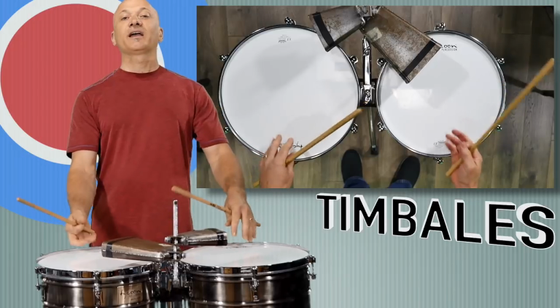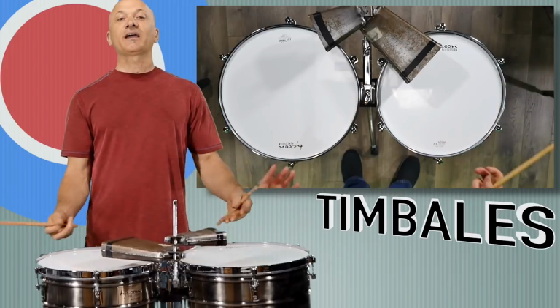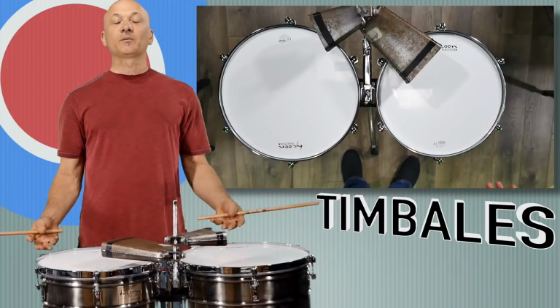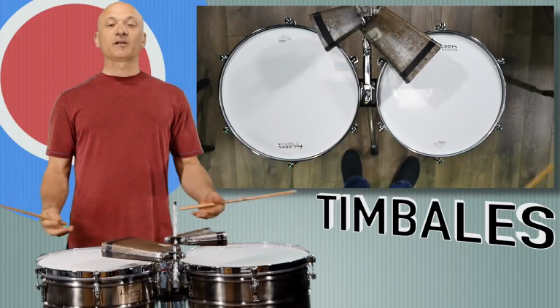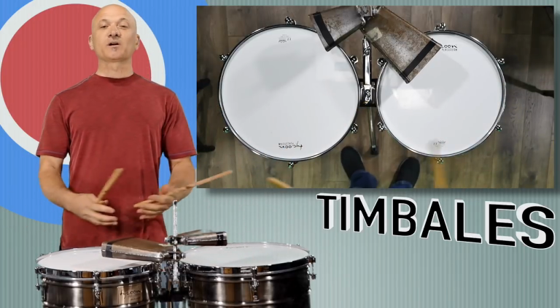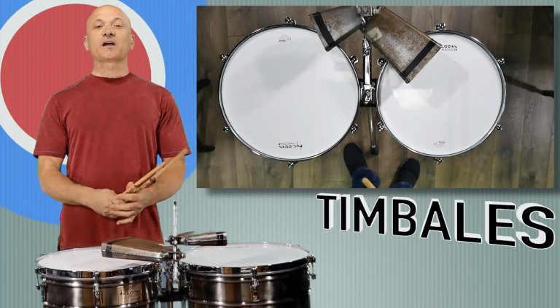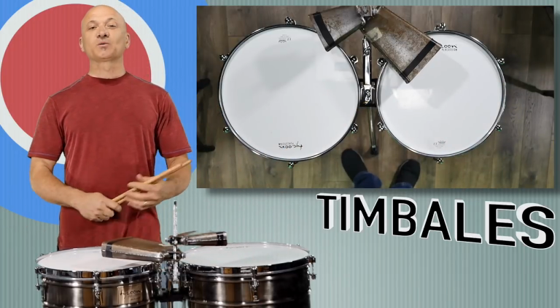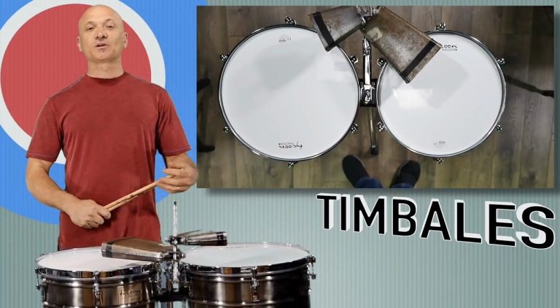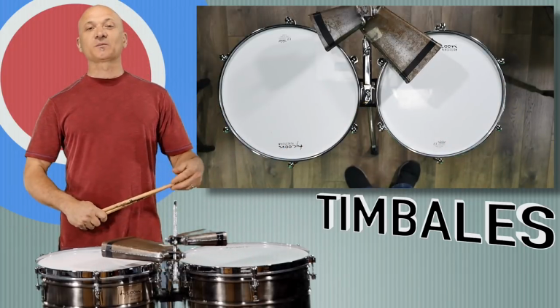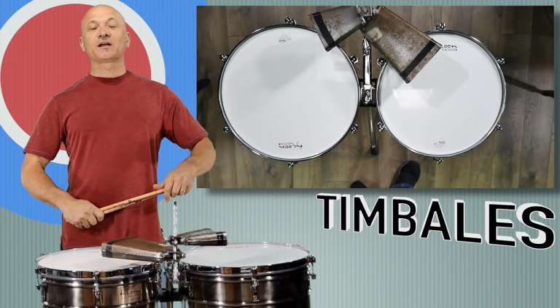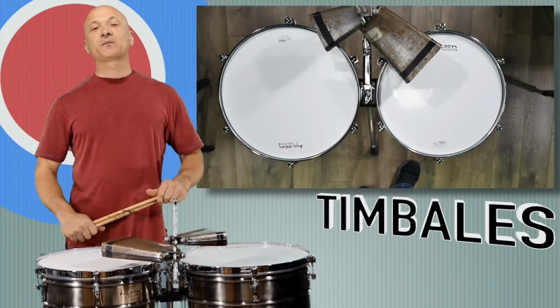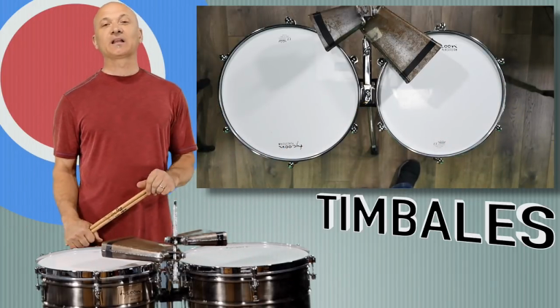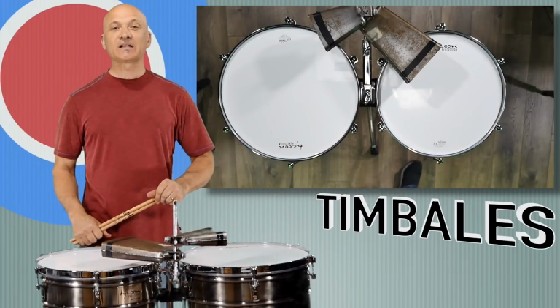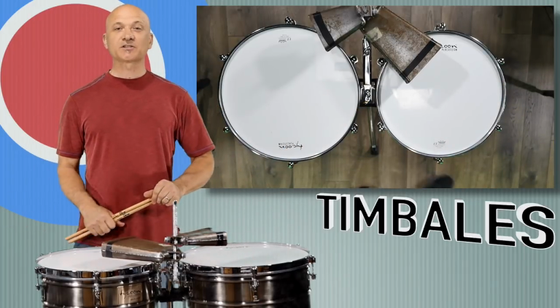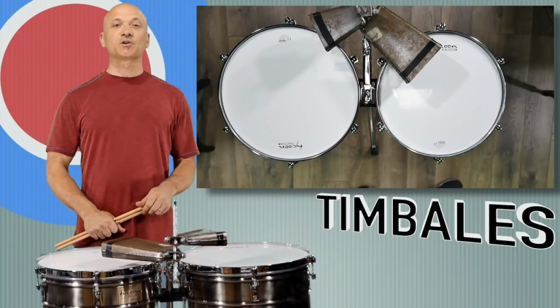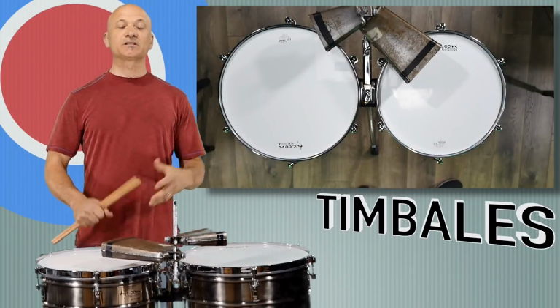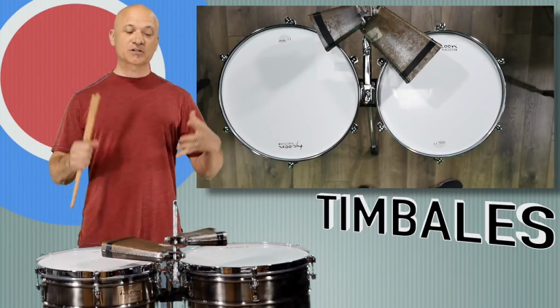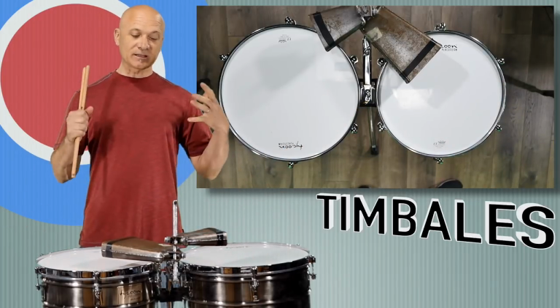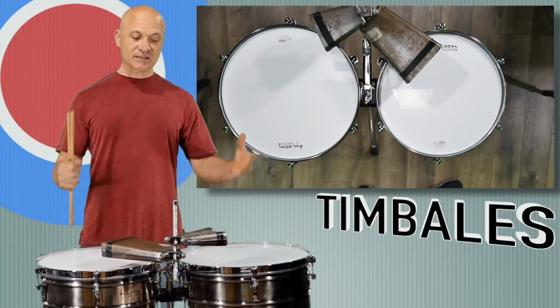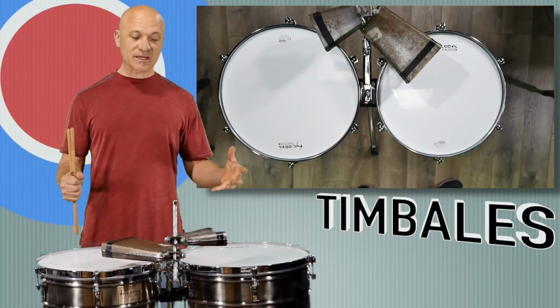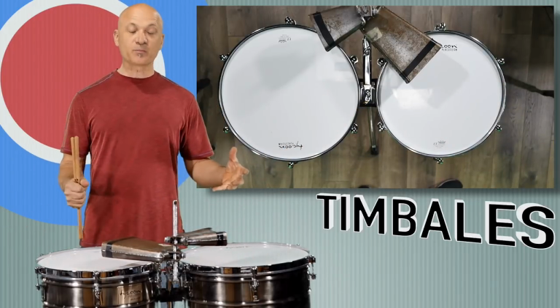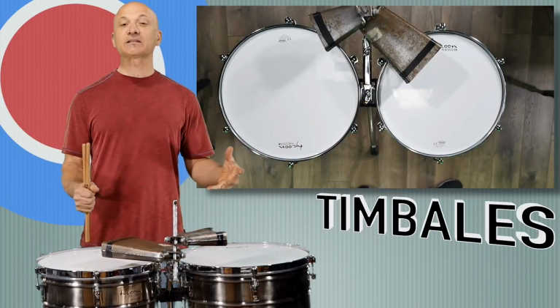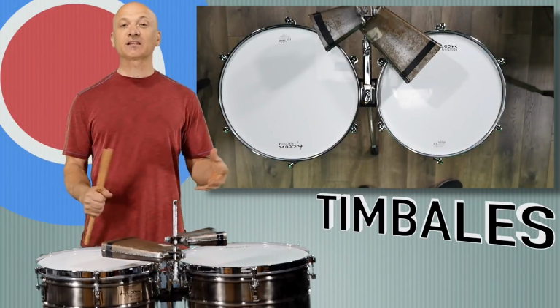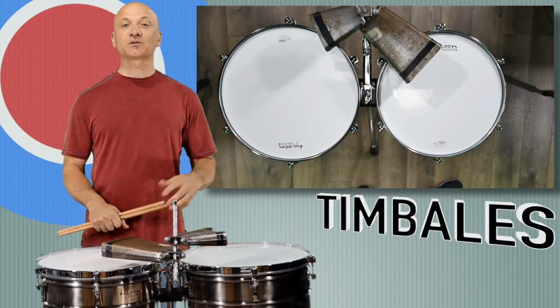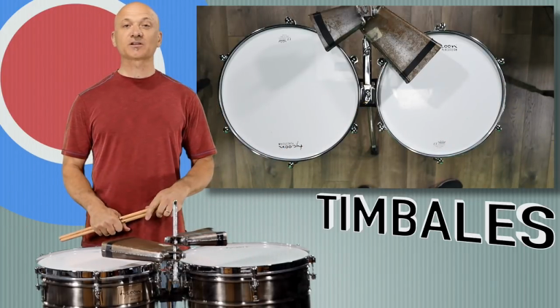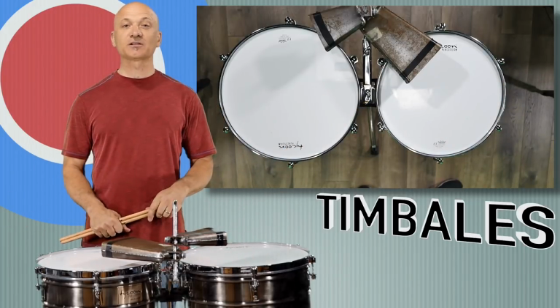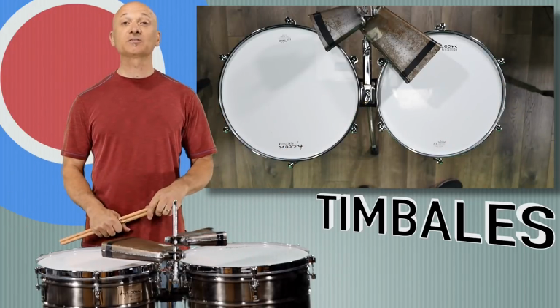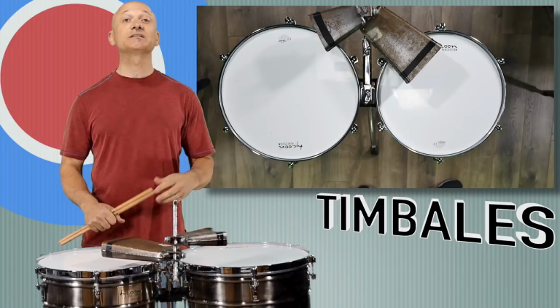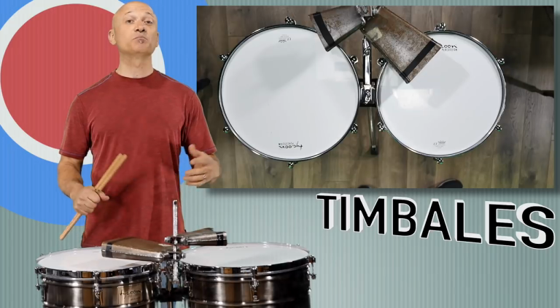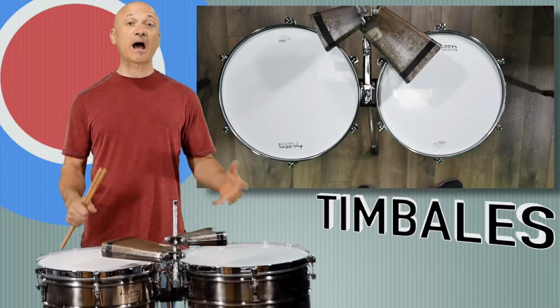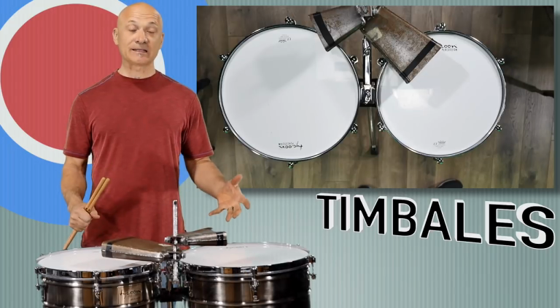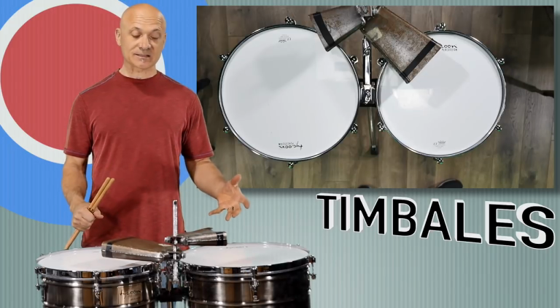Hey everybody, welcome back to World Drum Club. I'm Kalani Das, your host and teacher, and this is a basic introduction to the timbales.